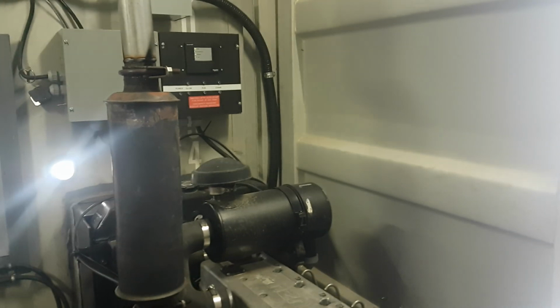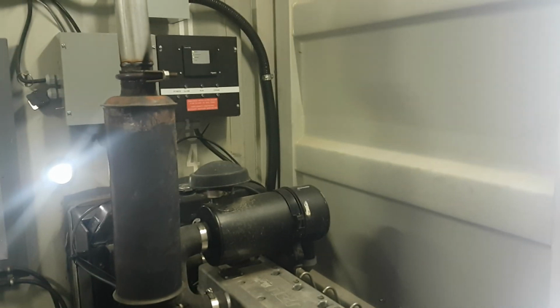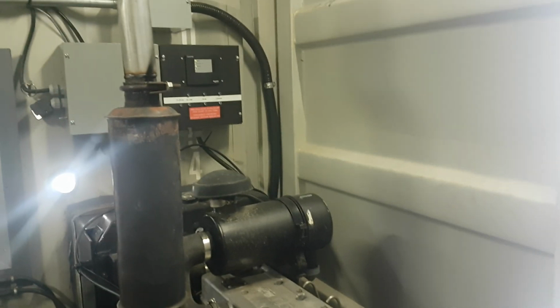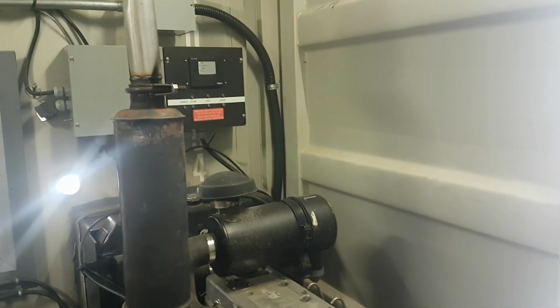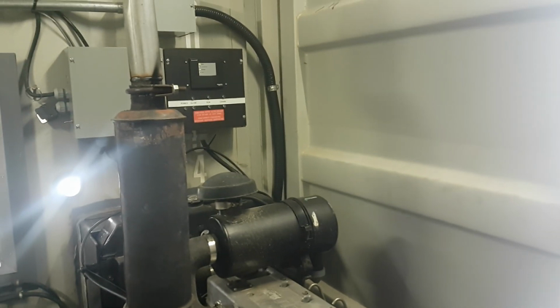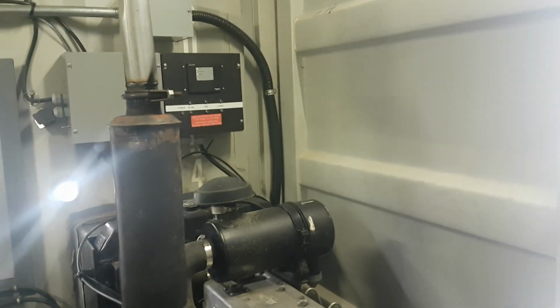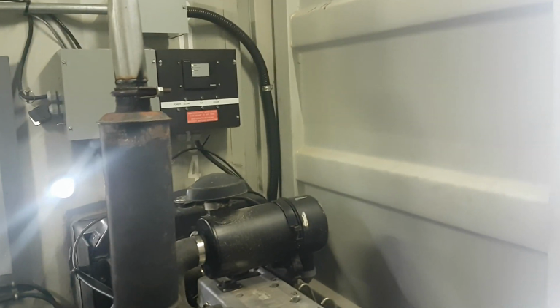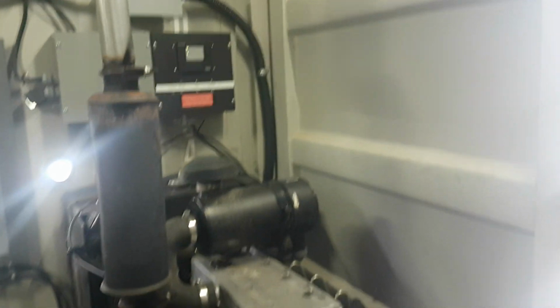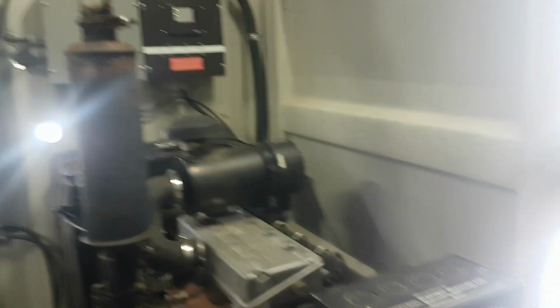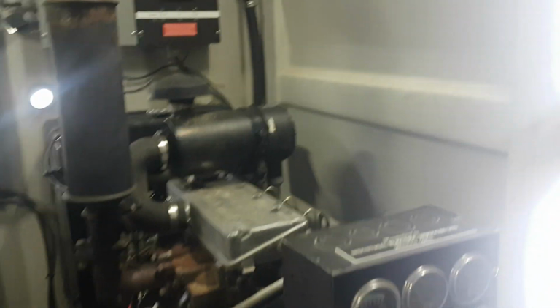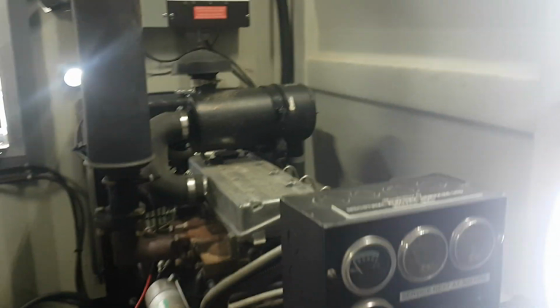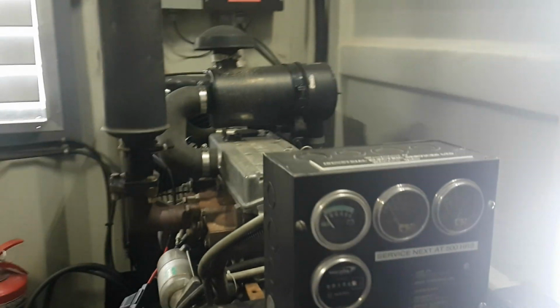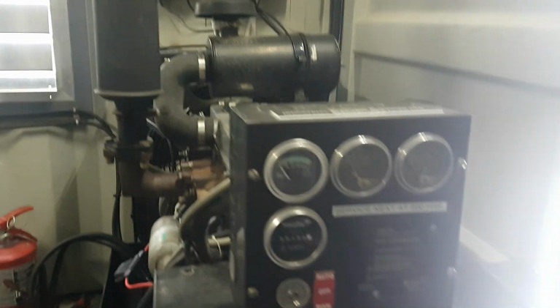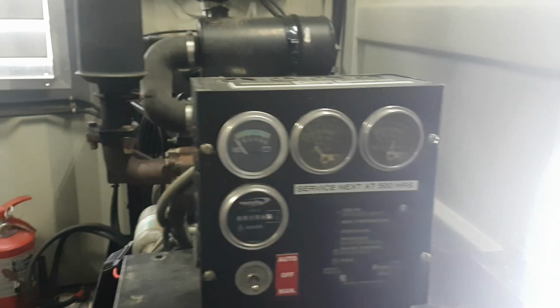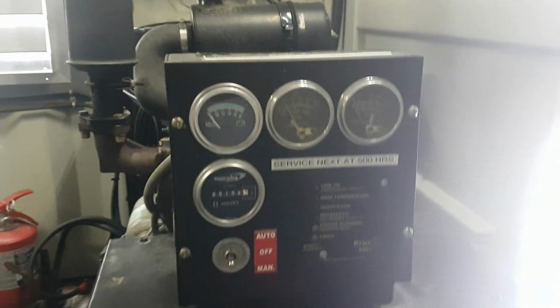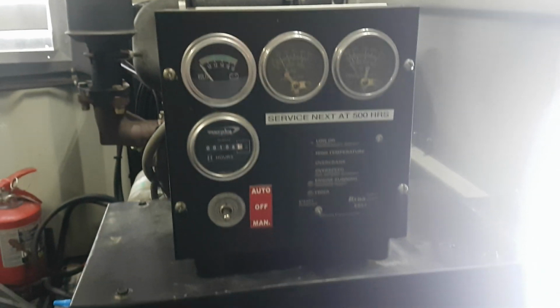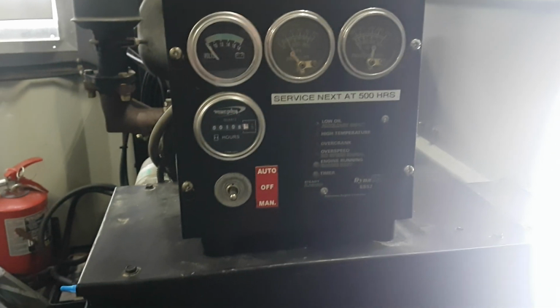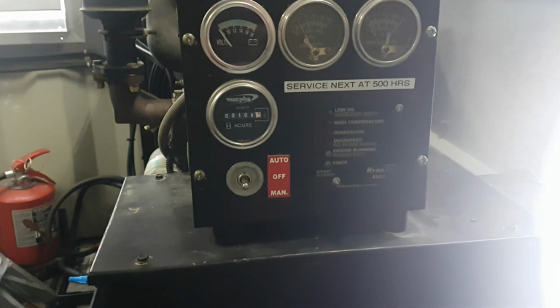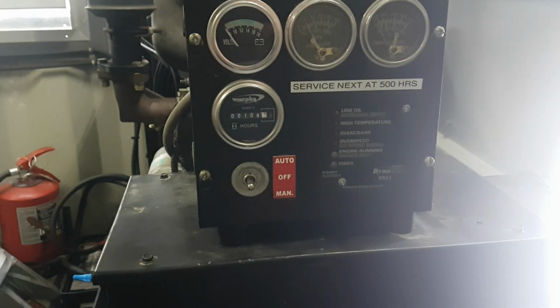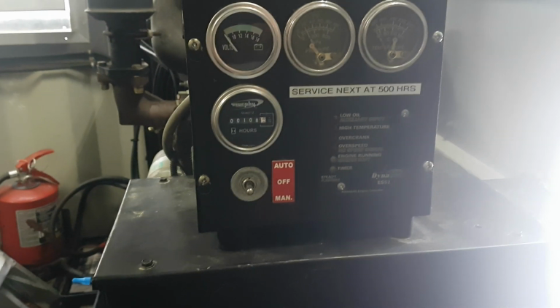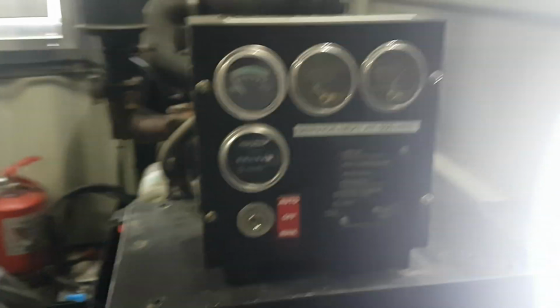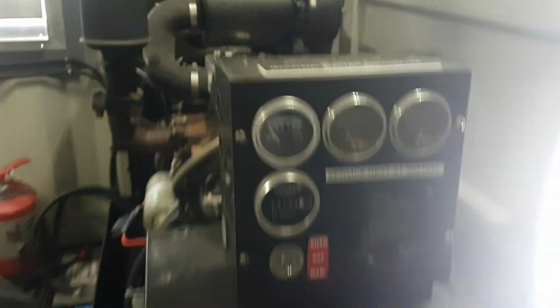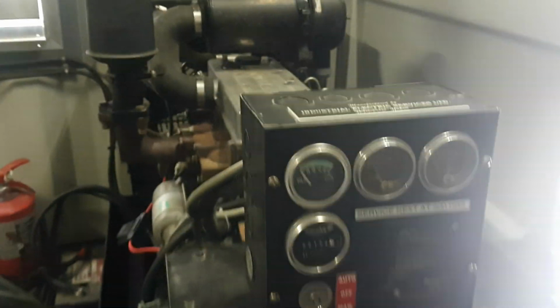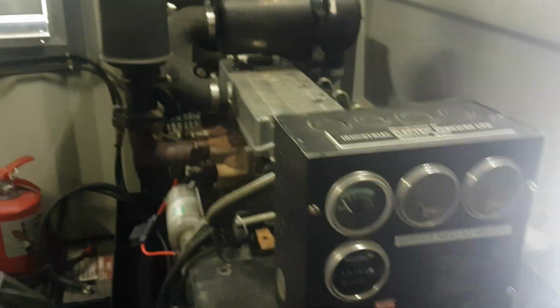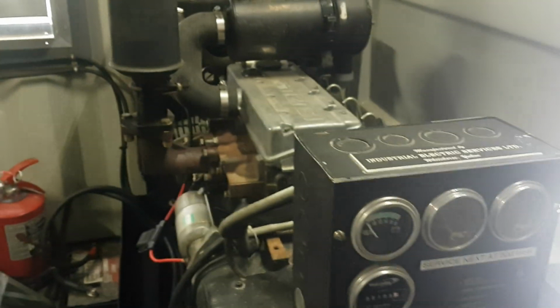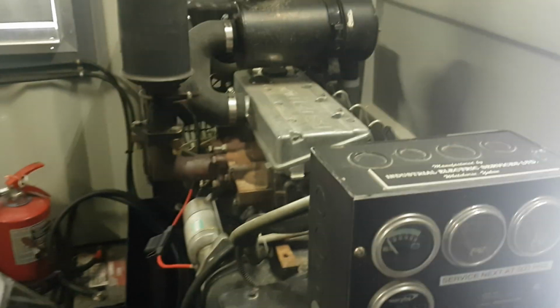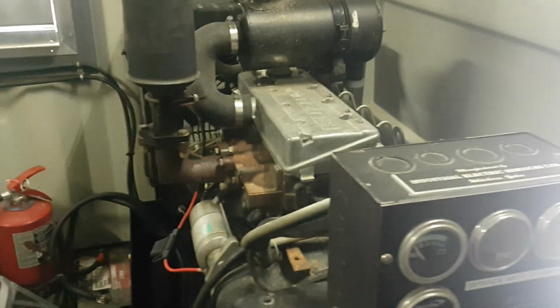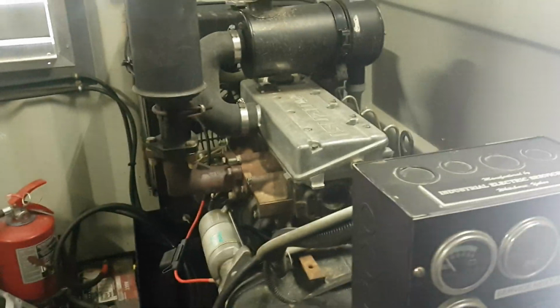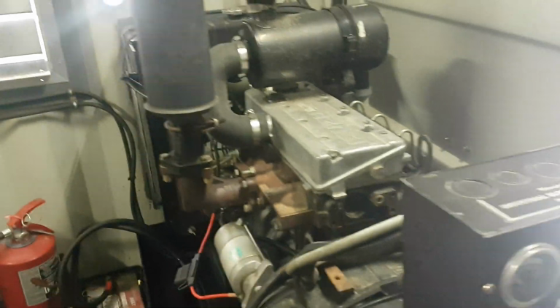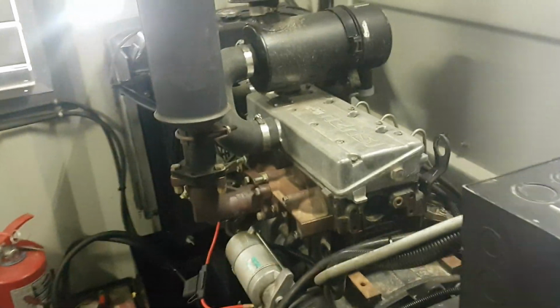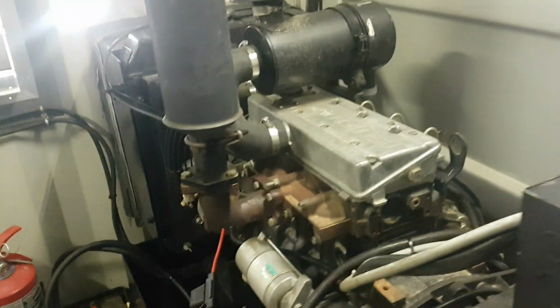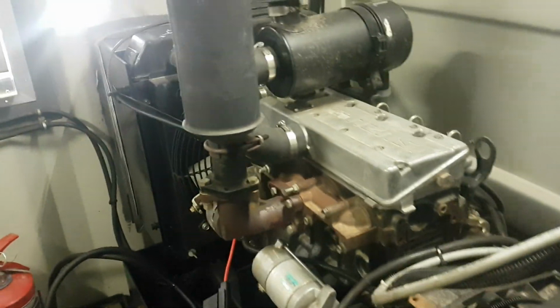I've got a few people asking how we remotely start the generator. So this is a diesel generator — that's glow plugs.